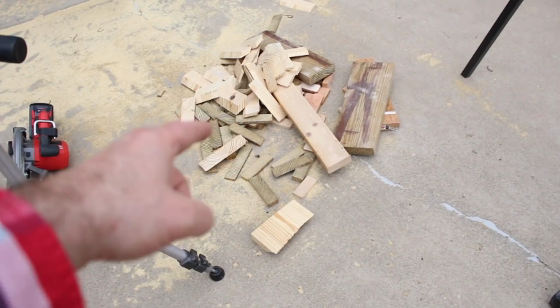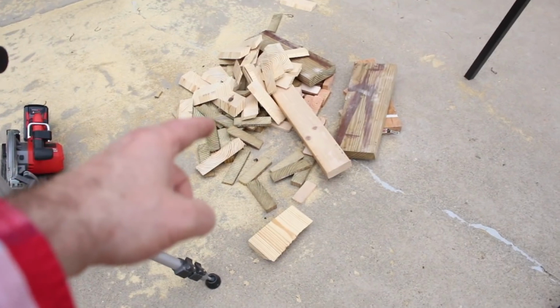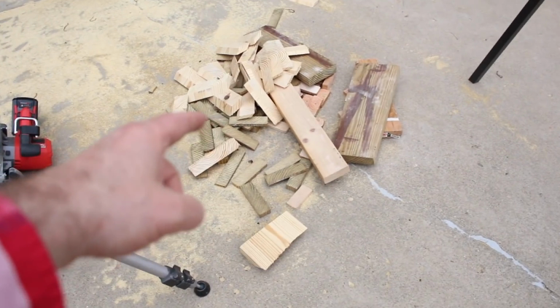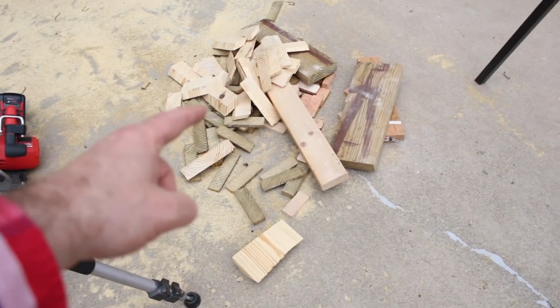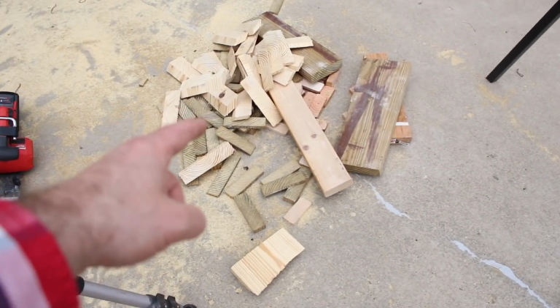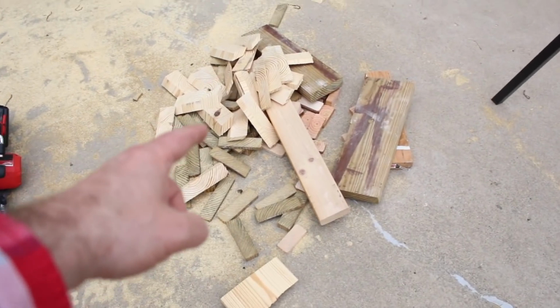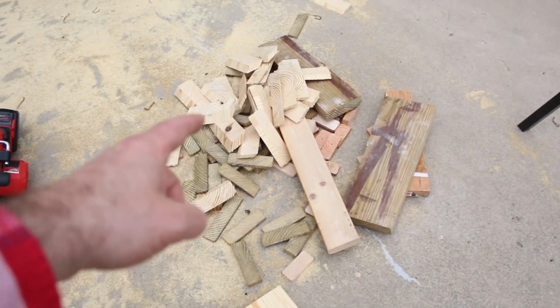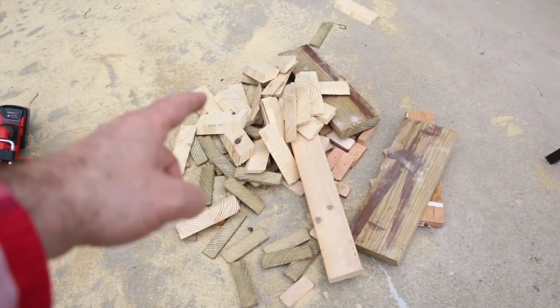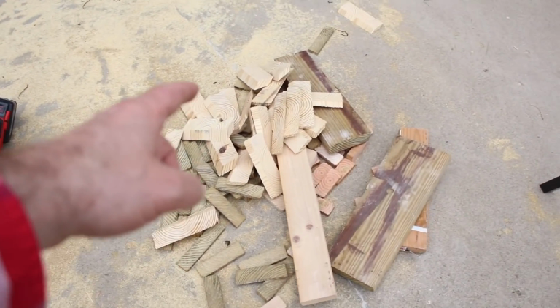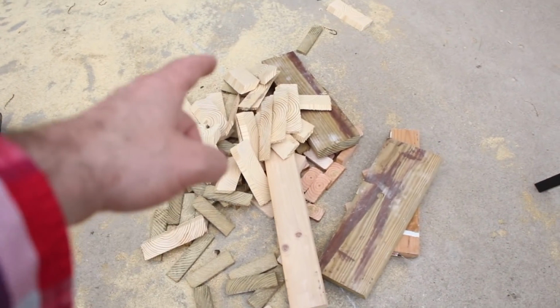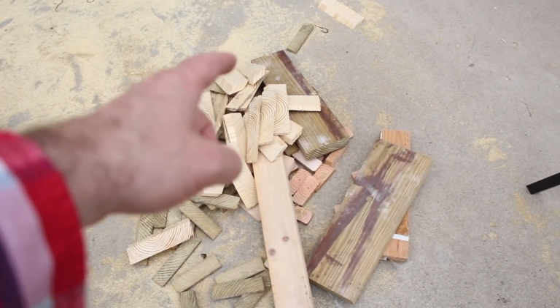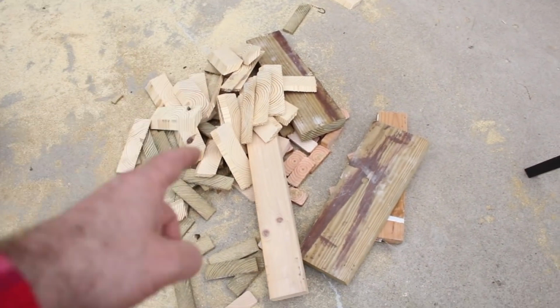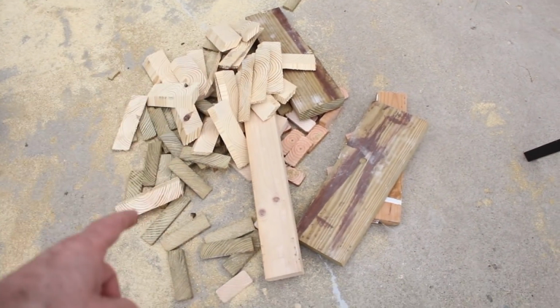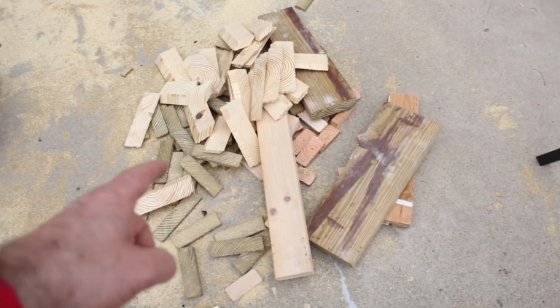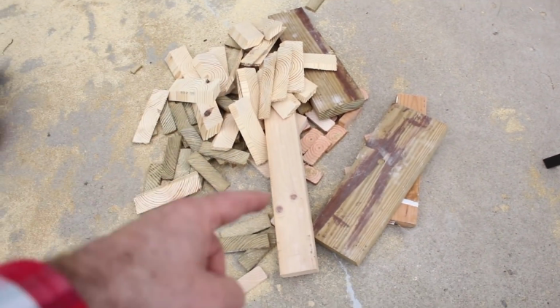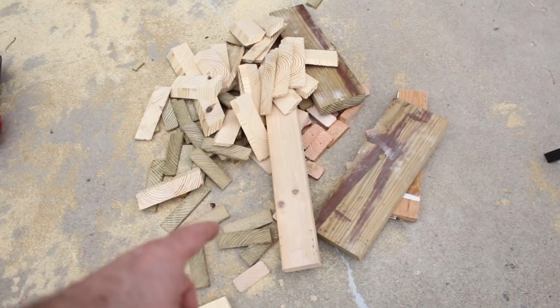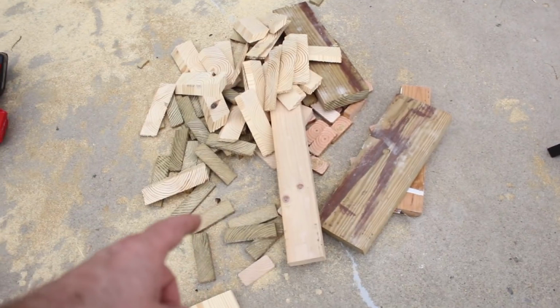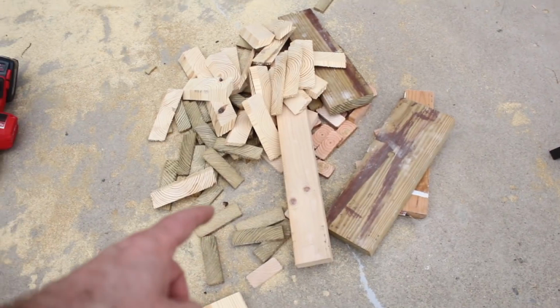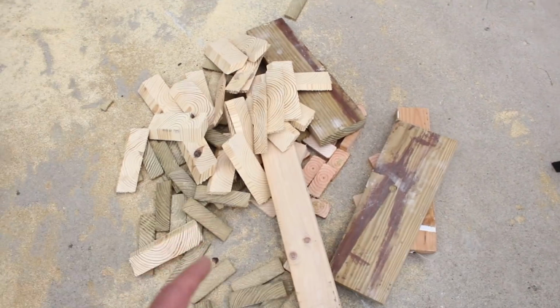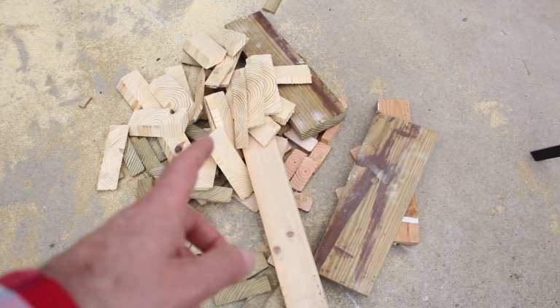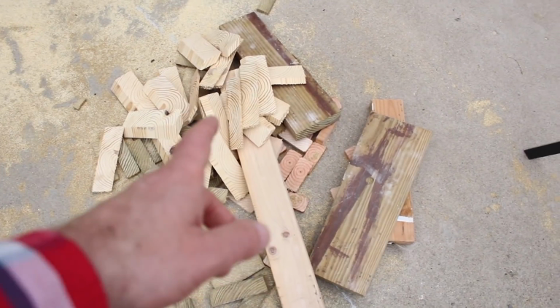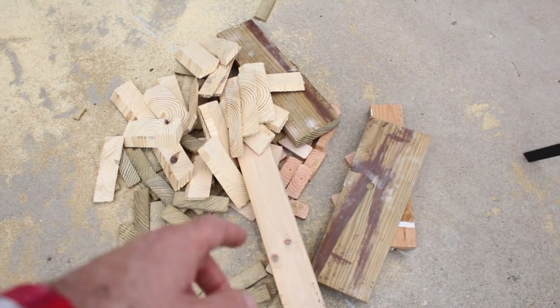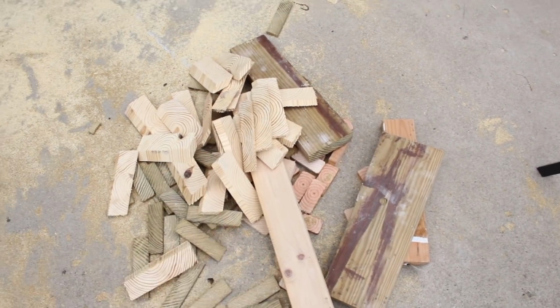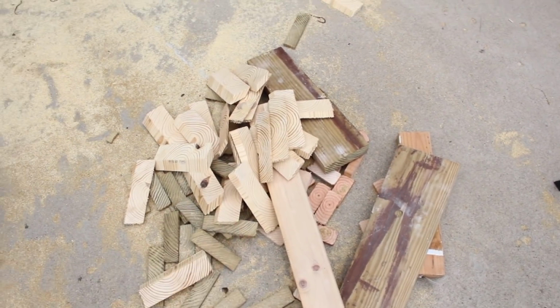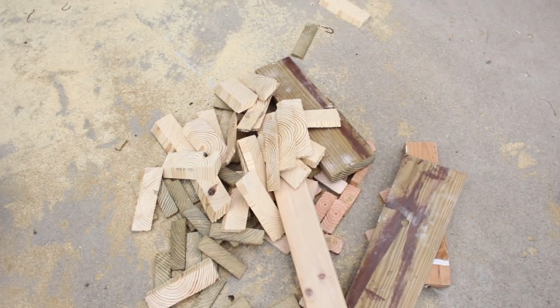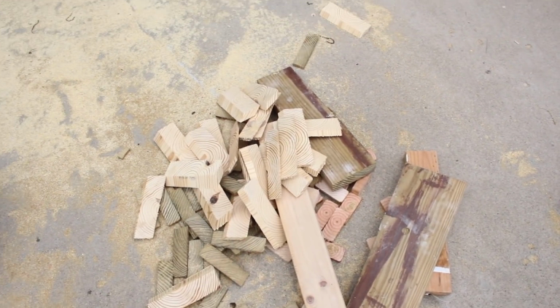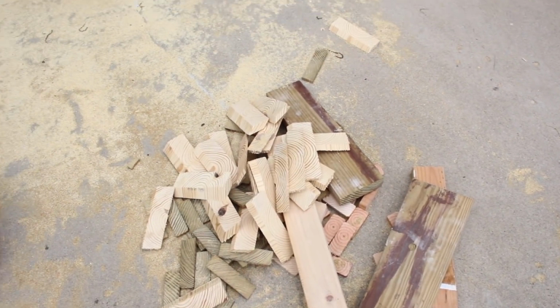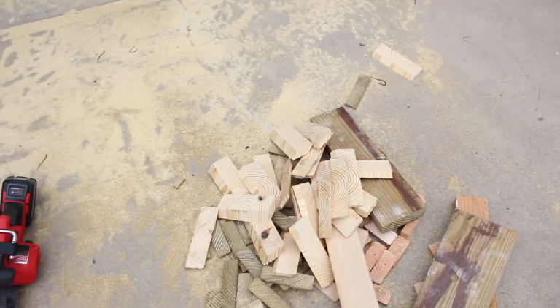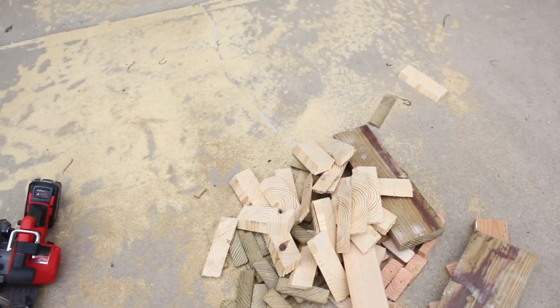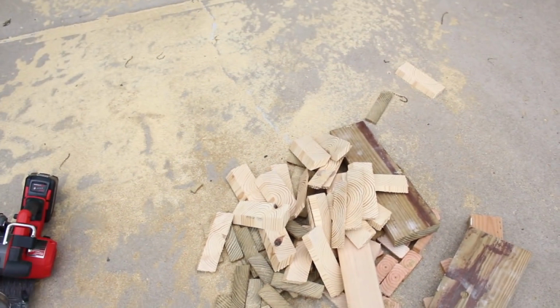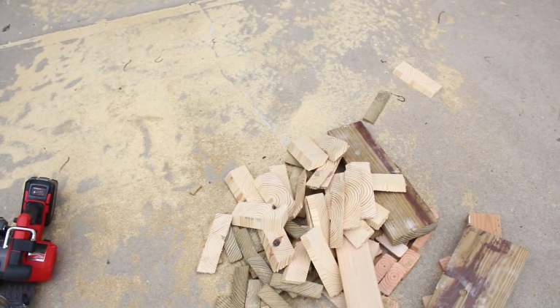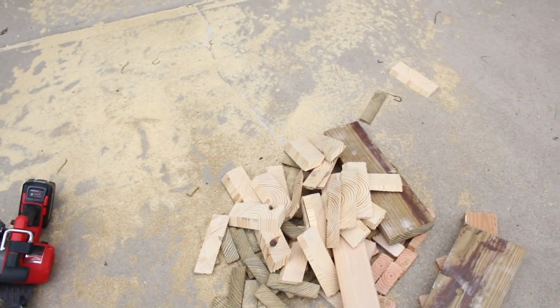This is the aftermath of all the cutting — lots of wood on the ground here, and sawdust.